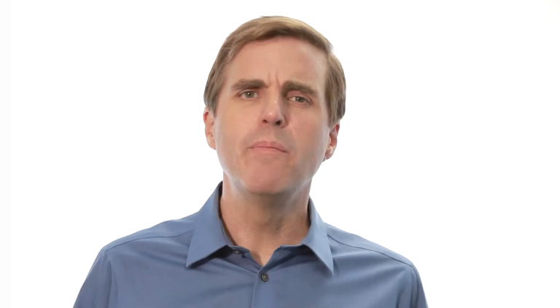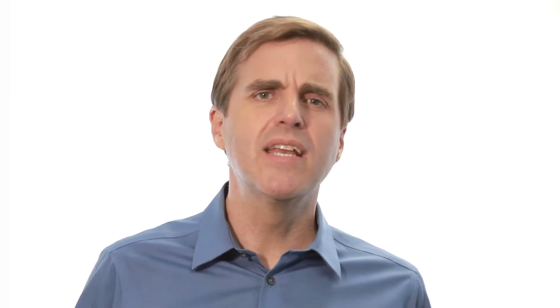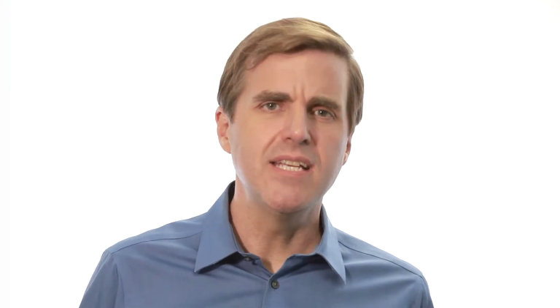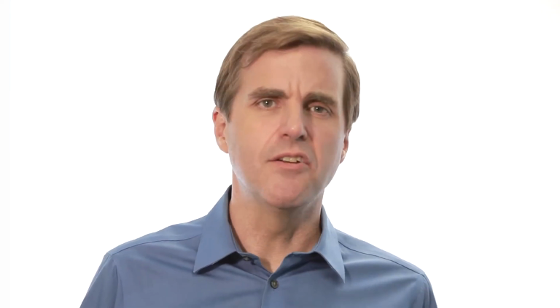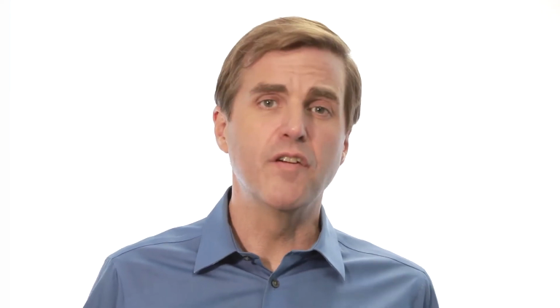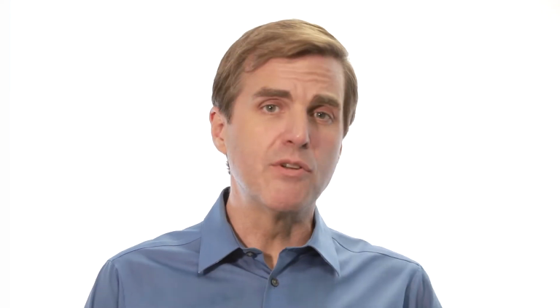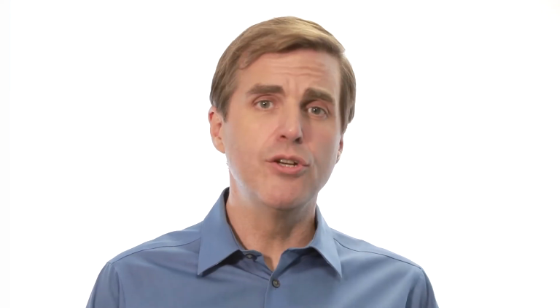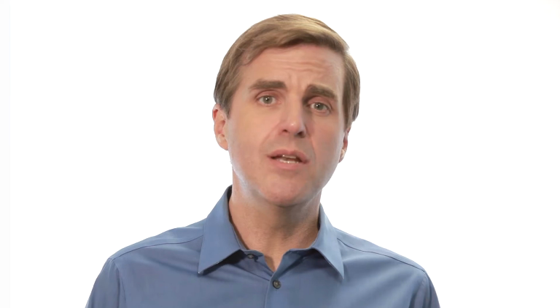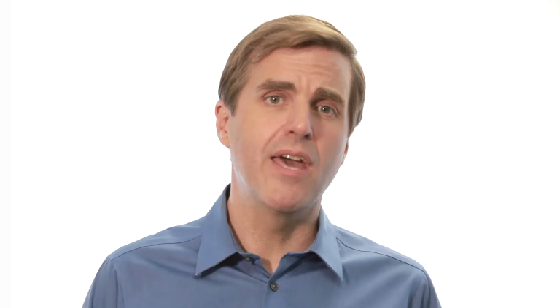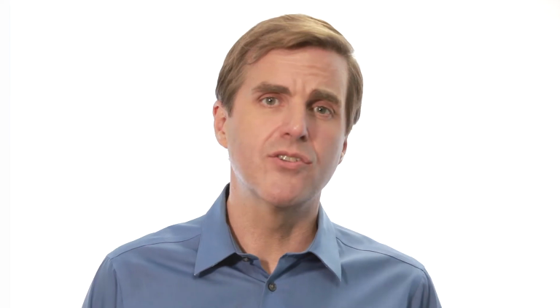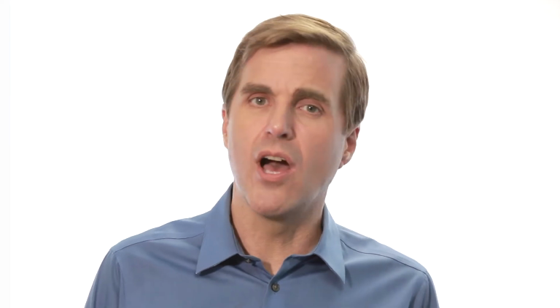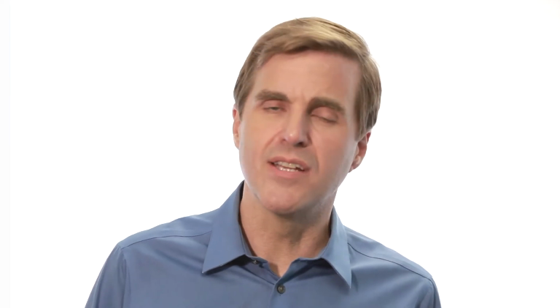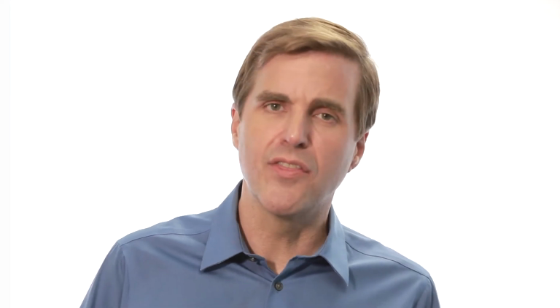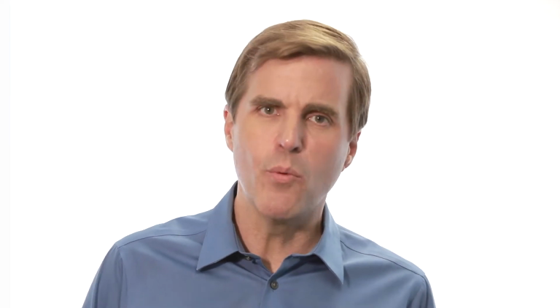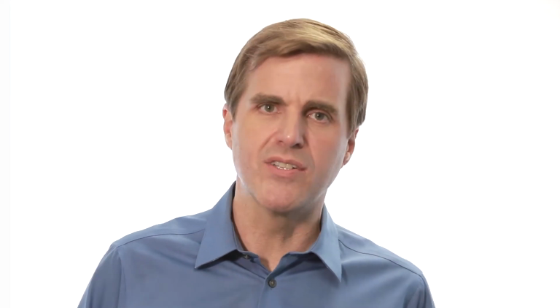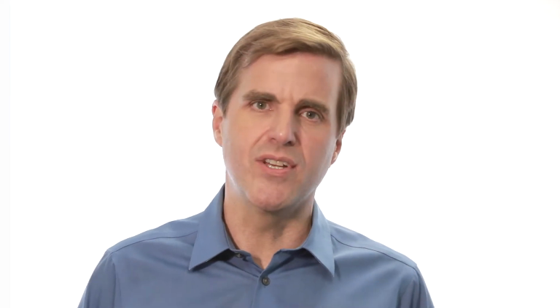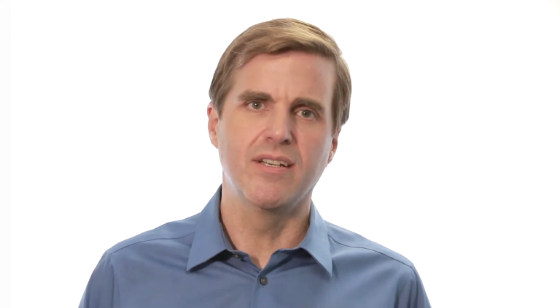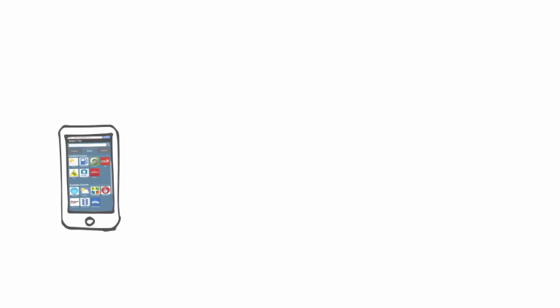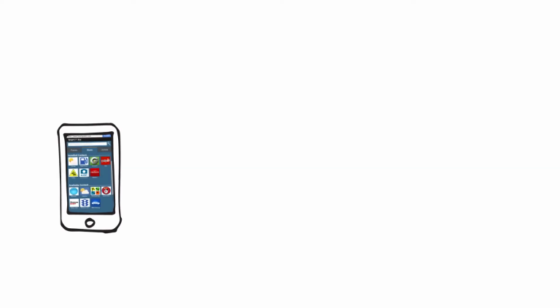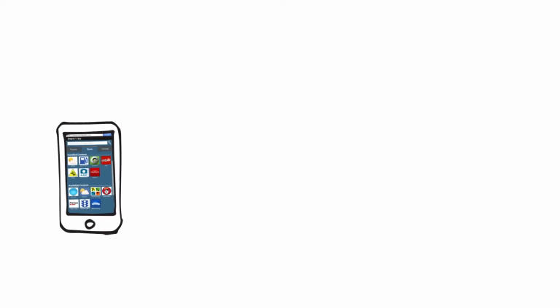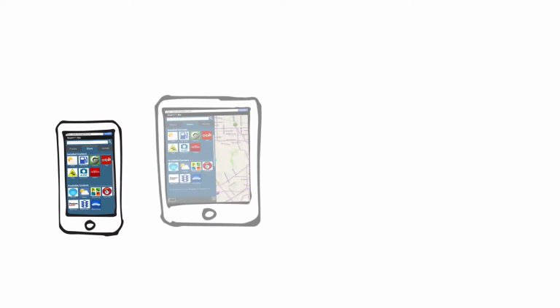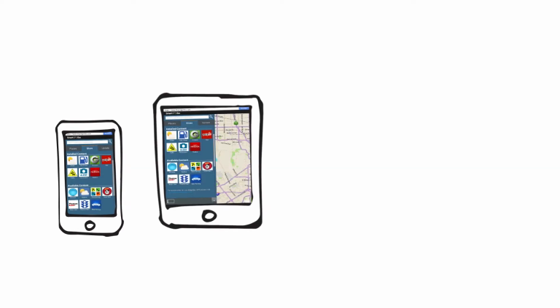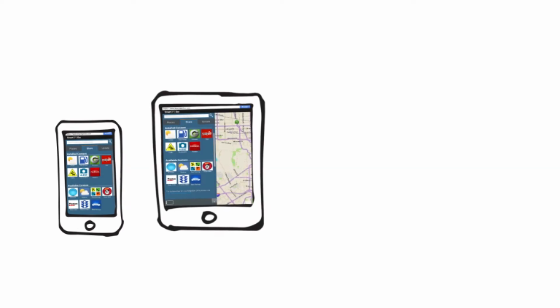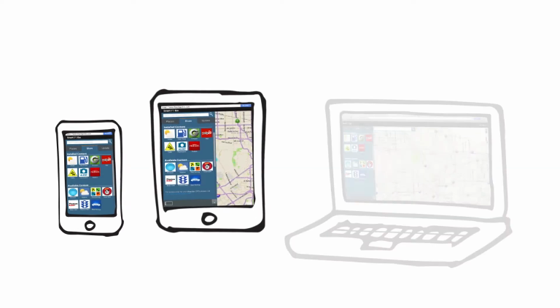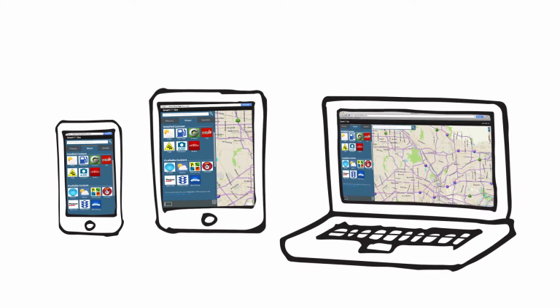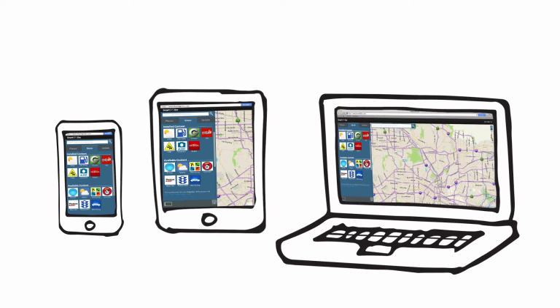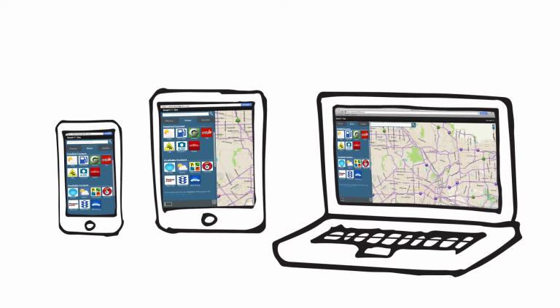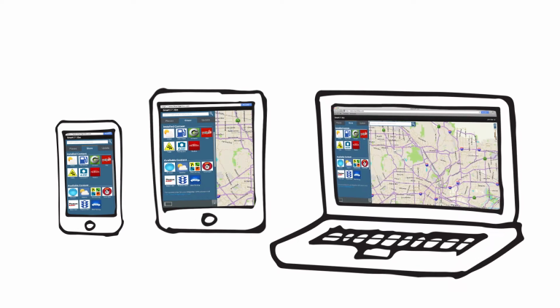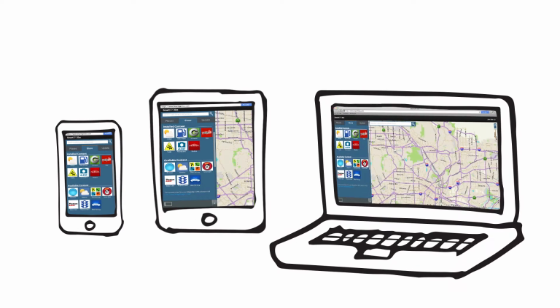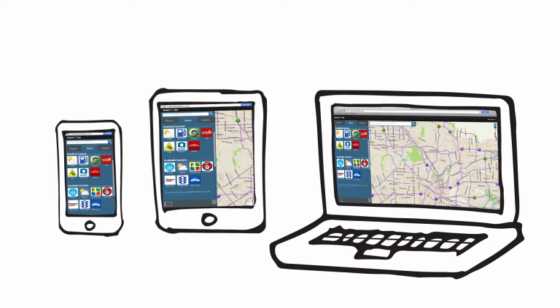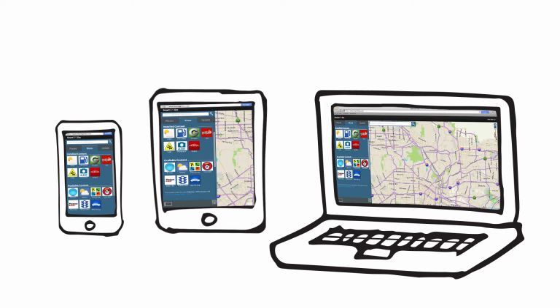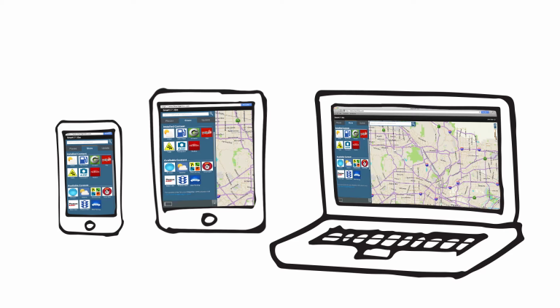We make it easy for them to choose and manage the content that they want to see, and they can do it from any device with a Magellan Content Manager.